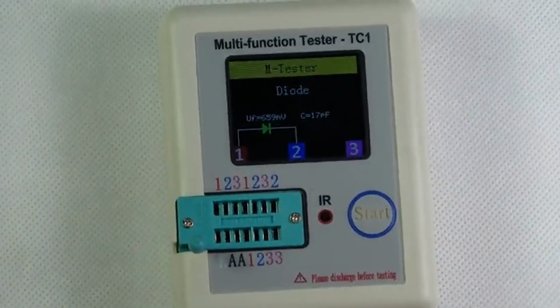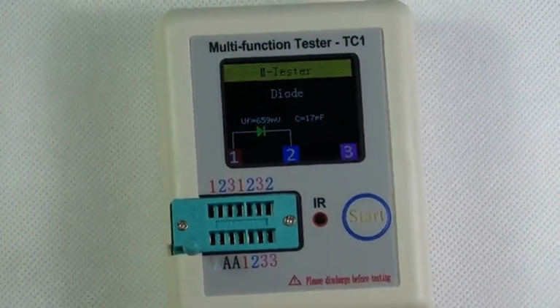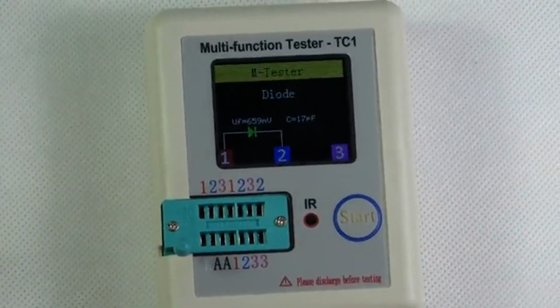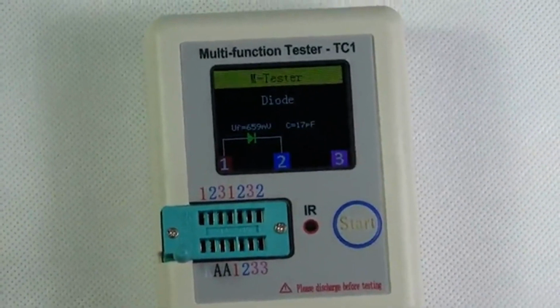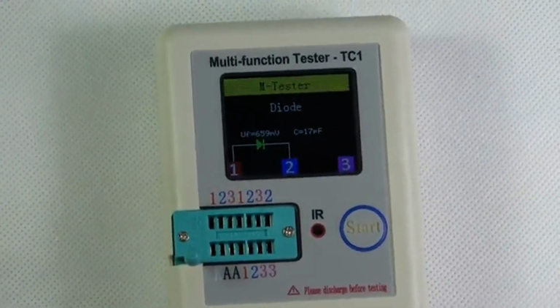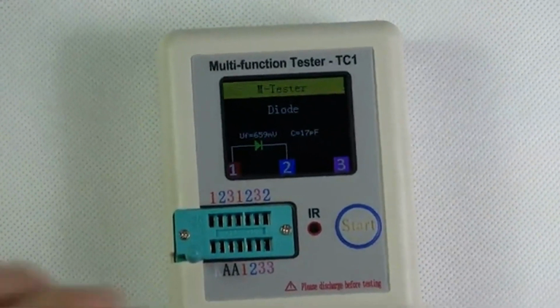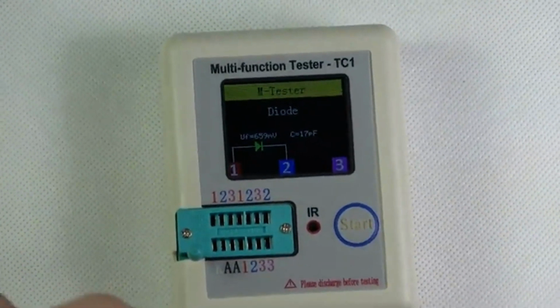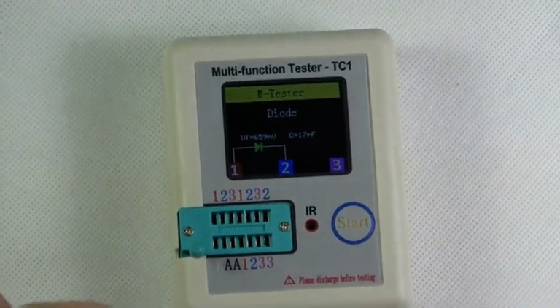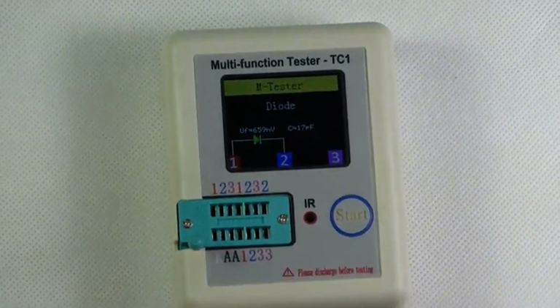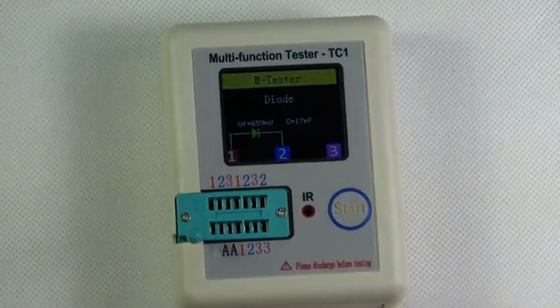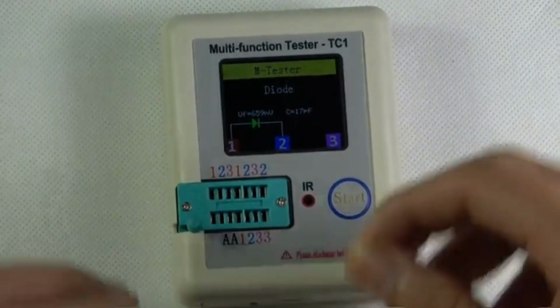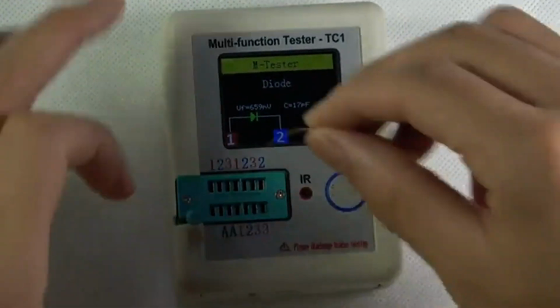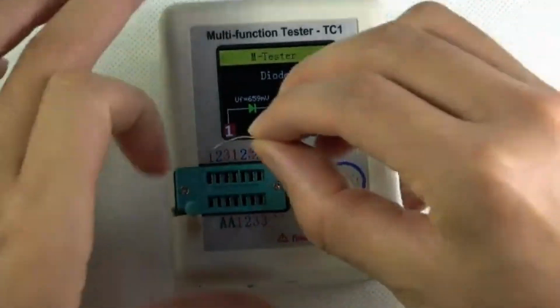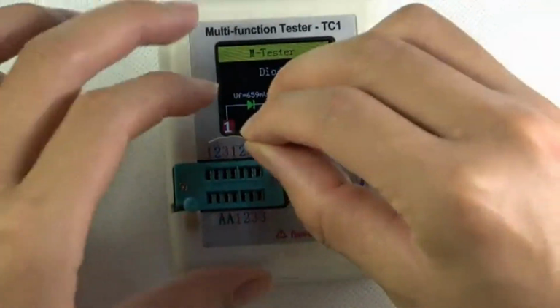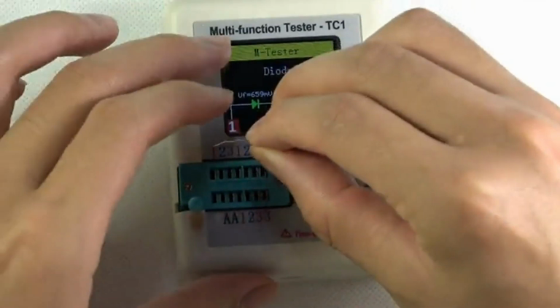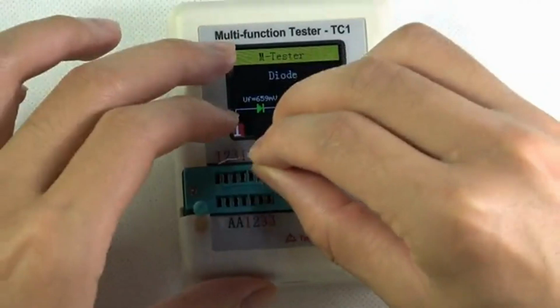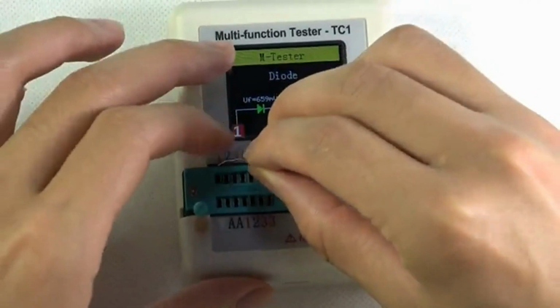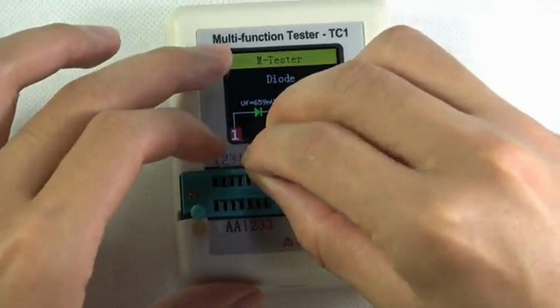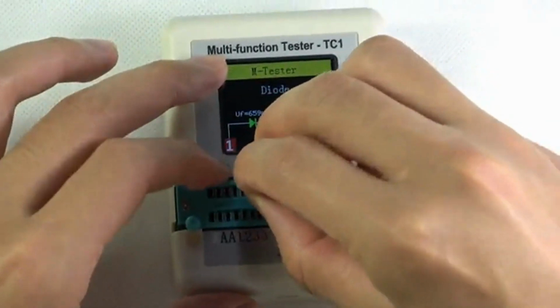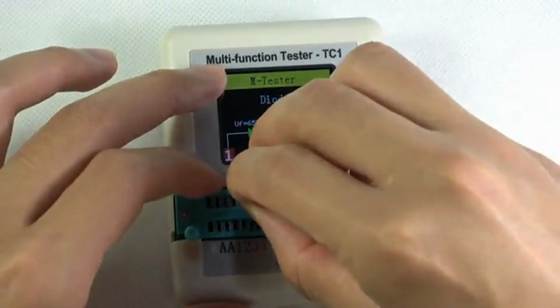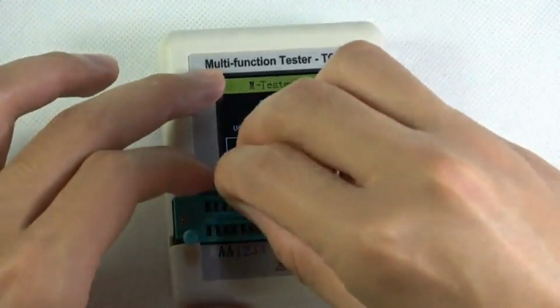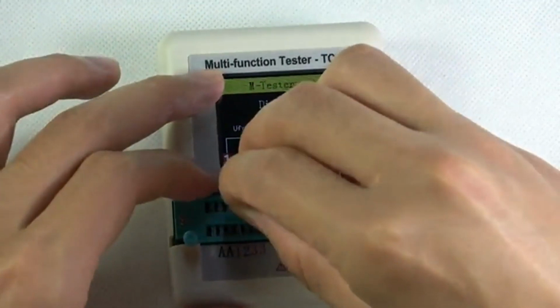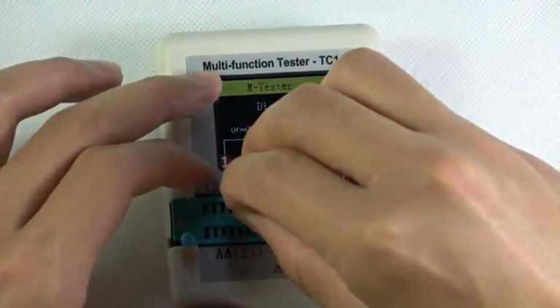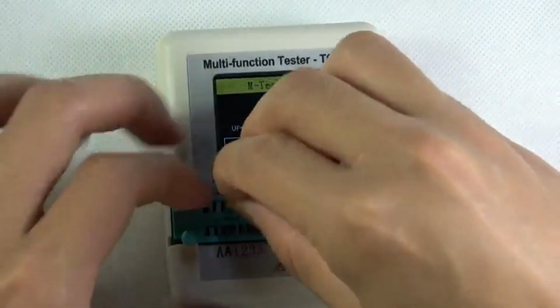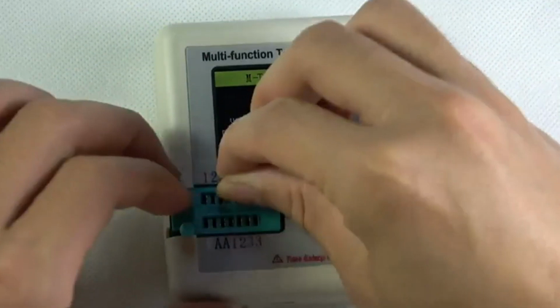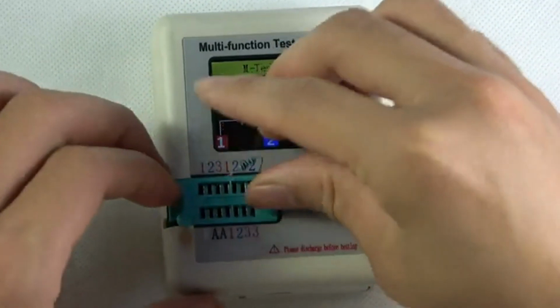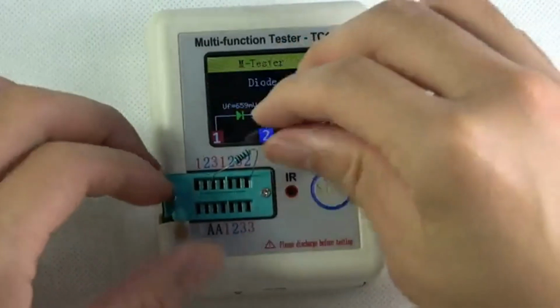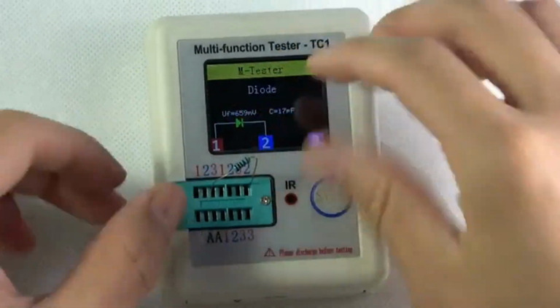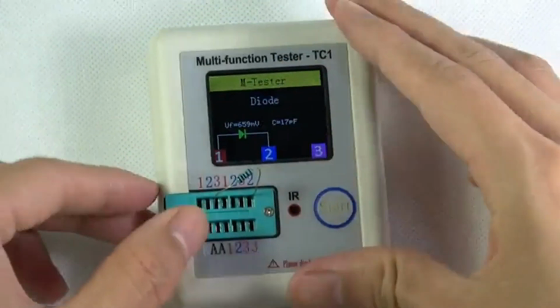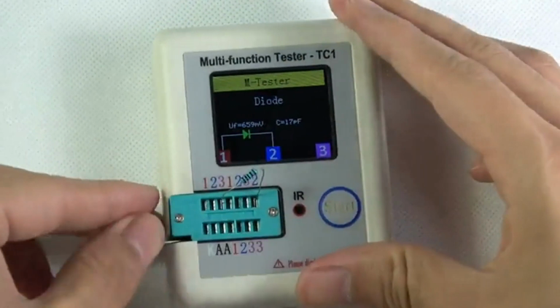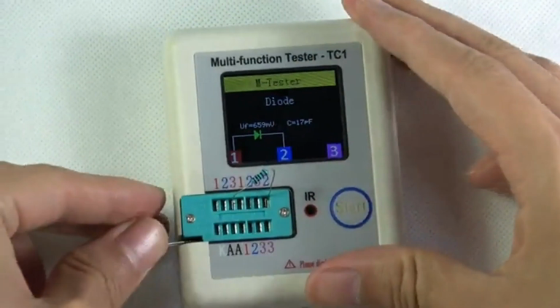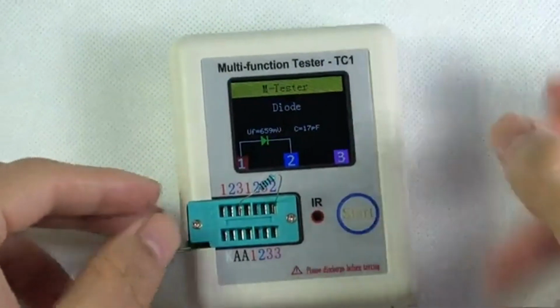Thankfully, this transistor tester does feature a one-year warranty for long-term usage.